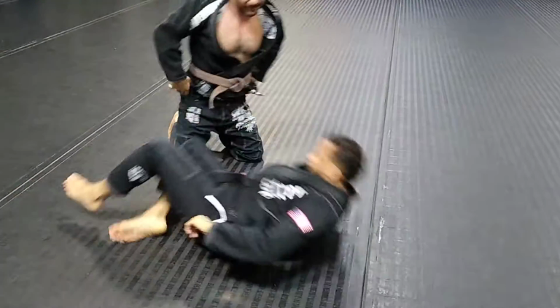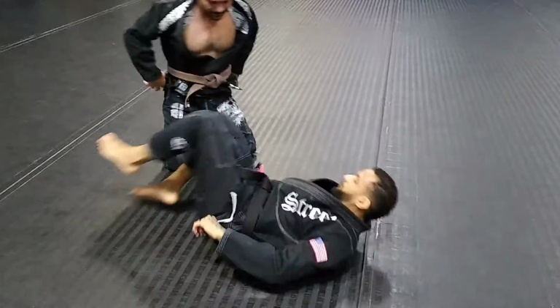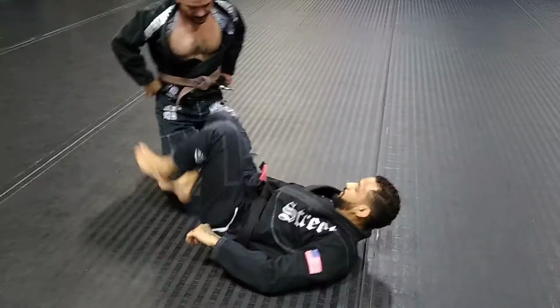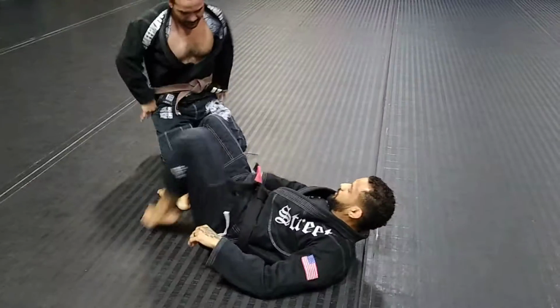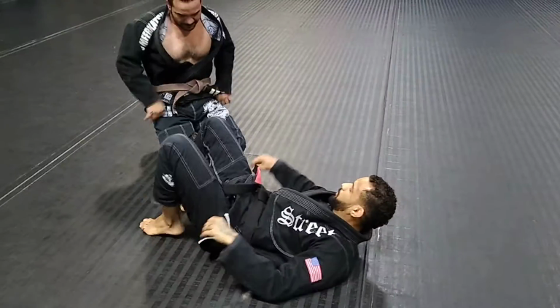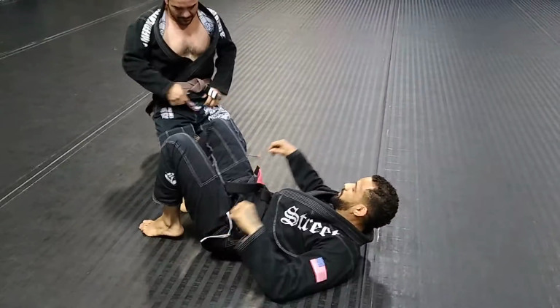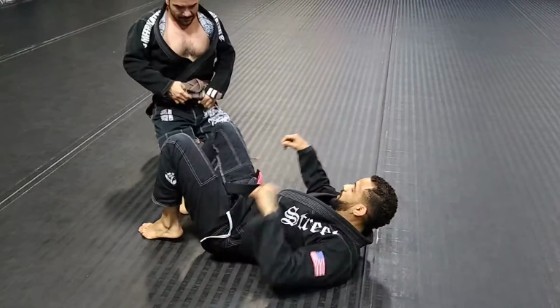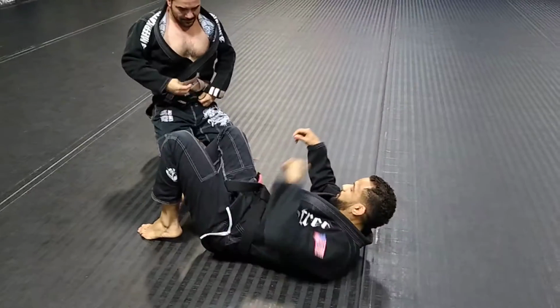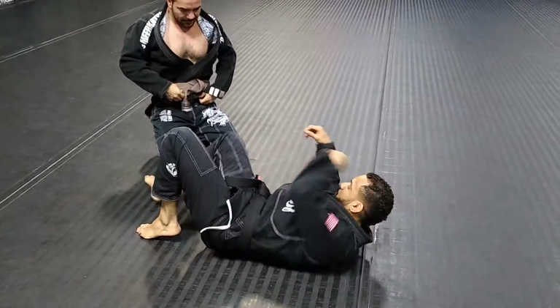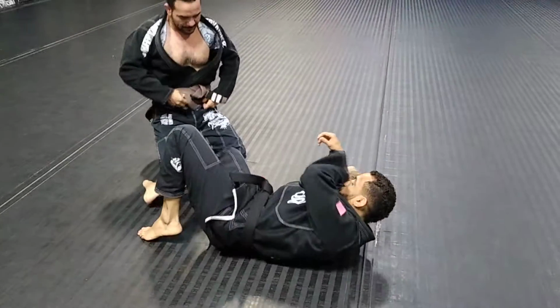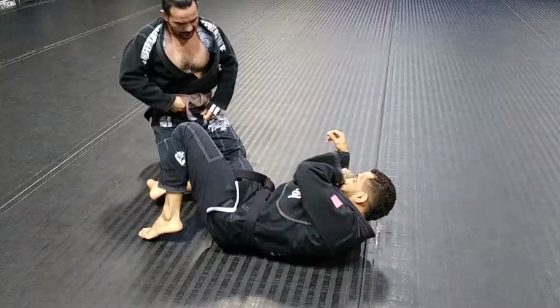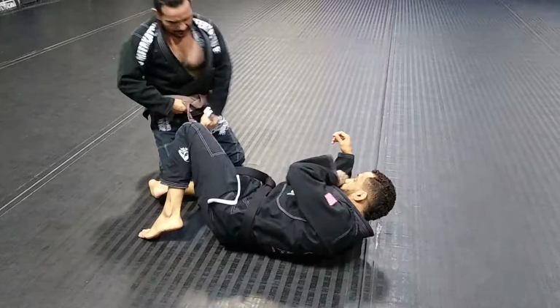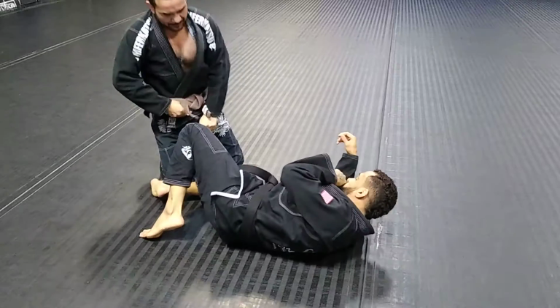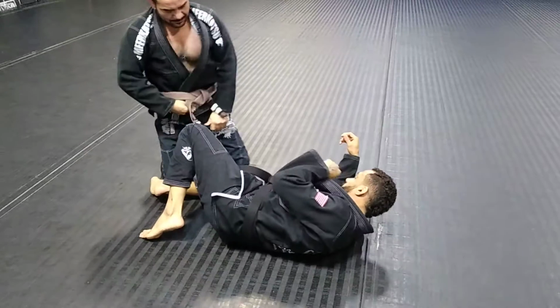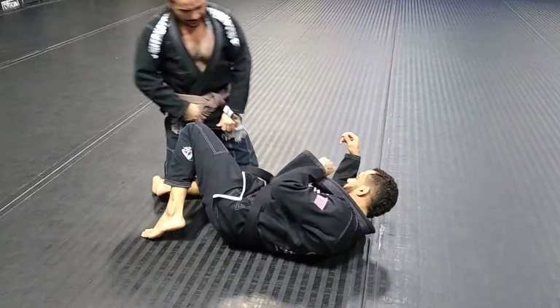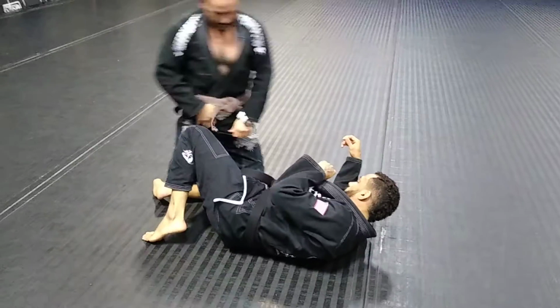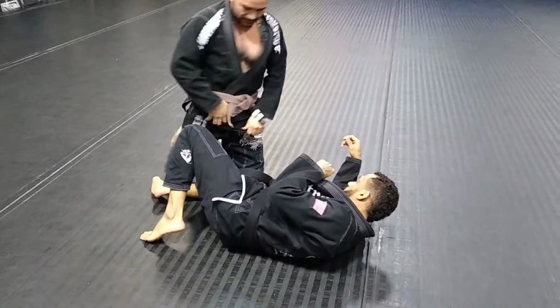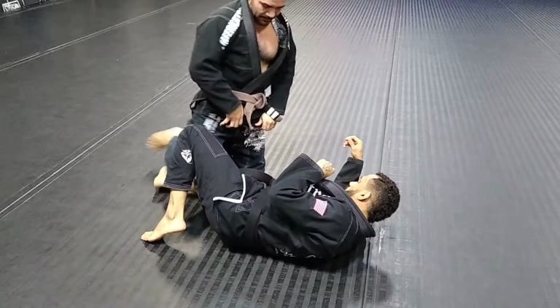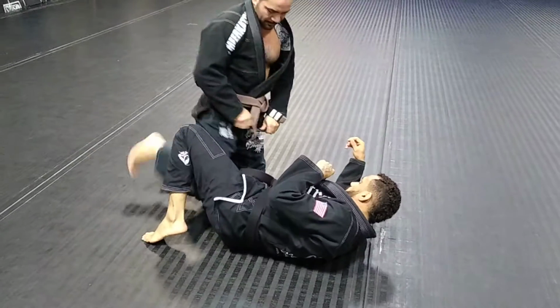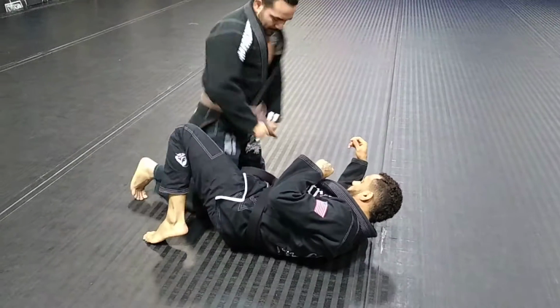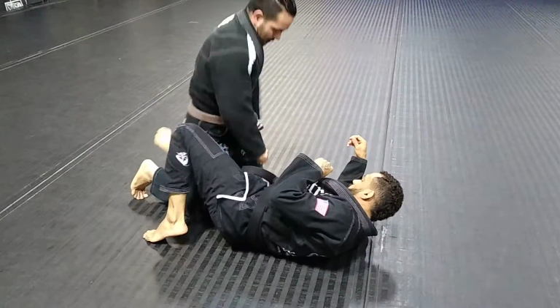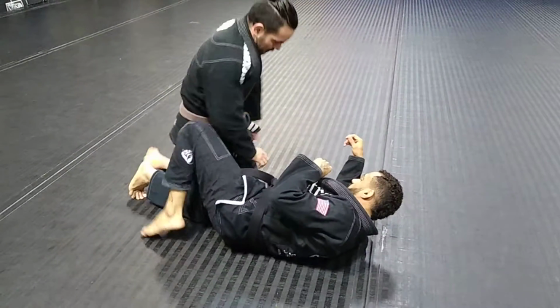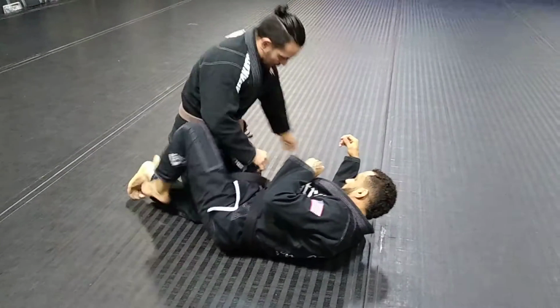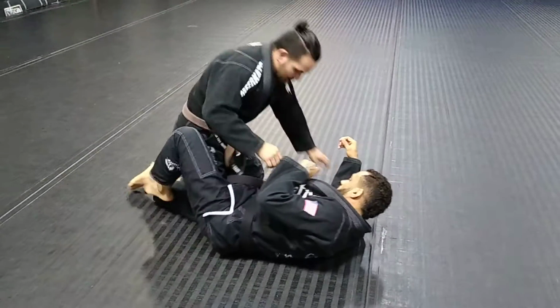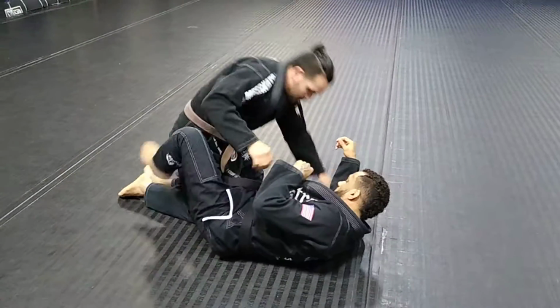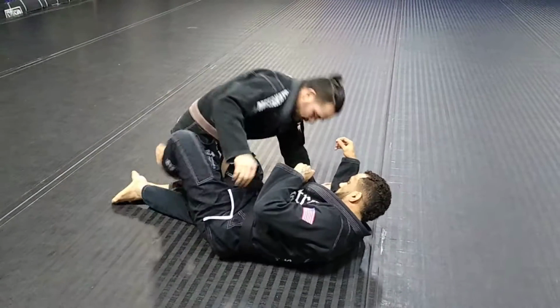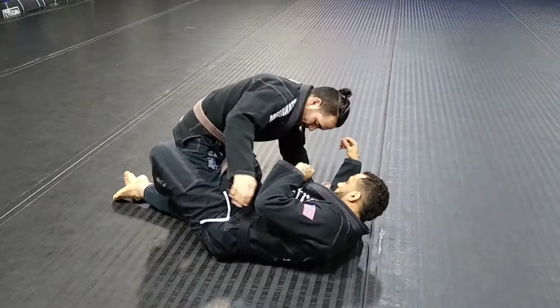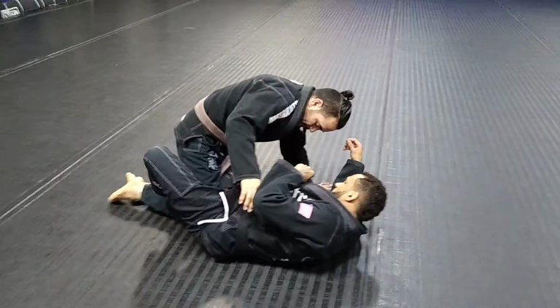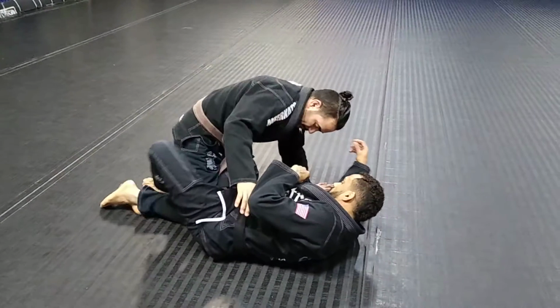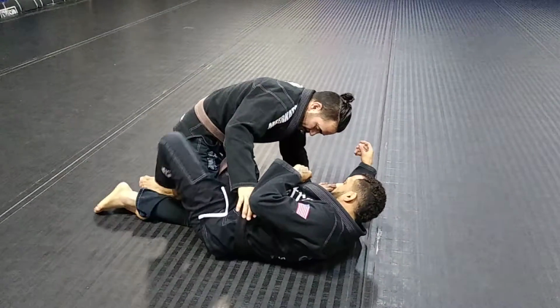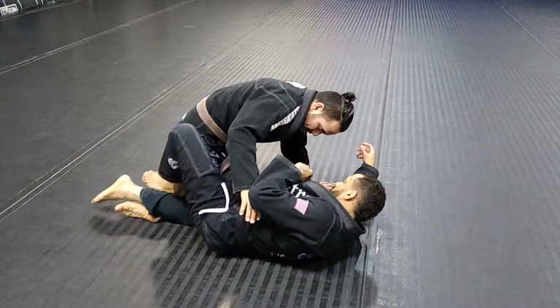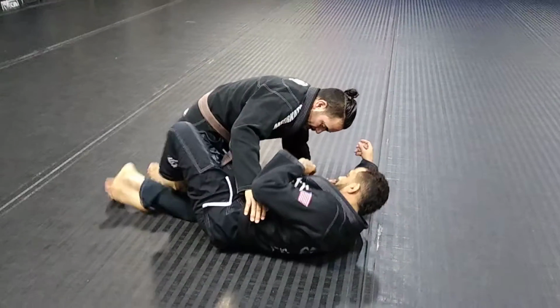So one more time, we'll go for the lock down.